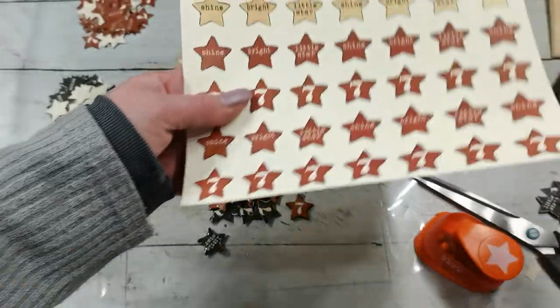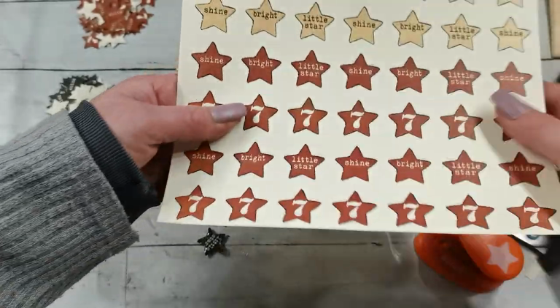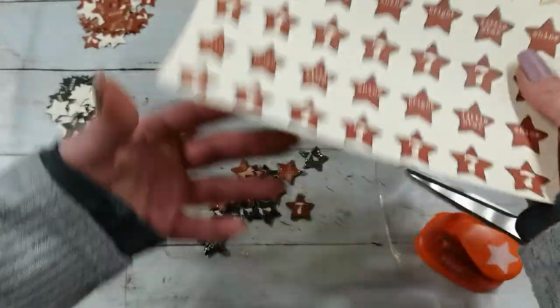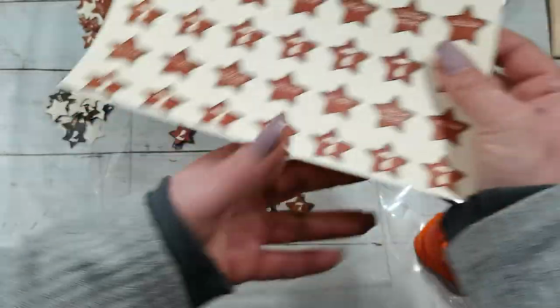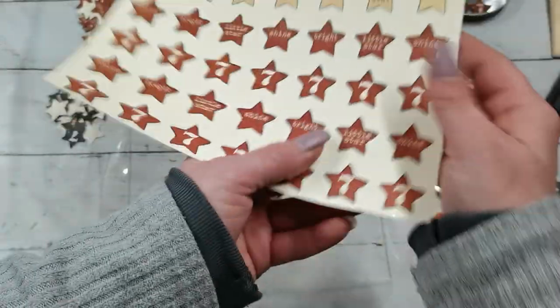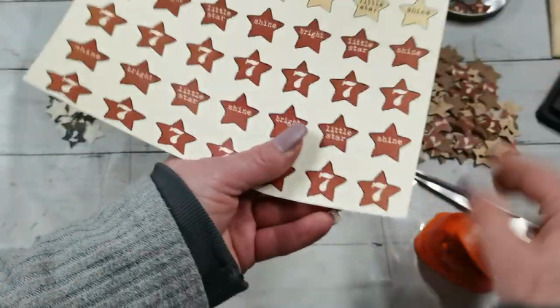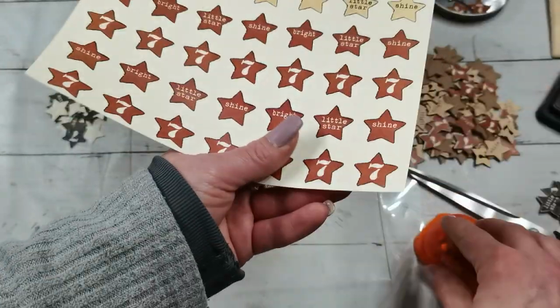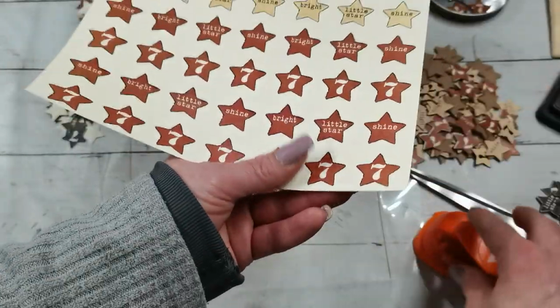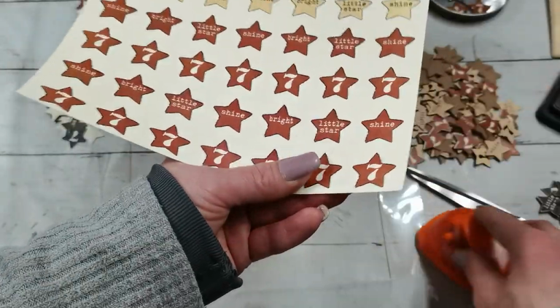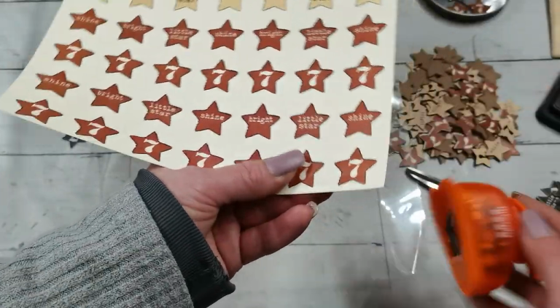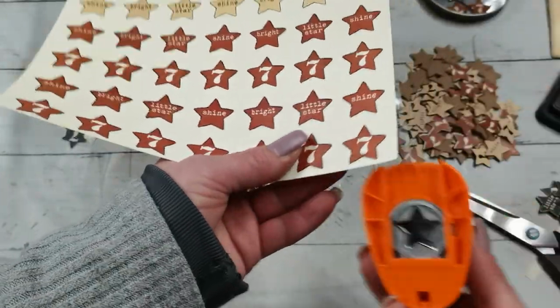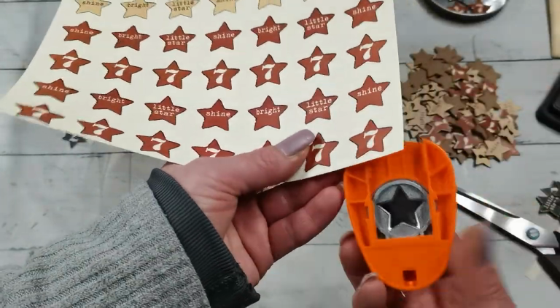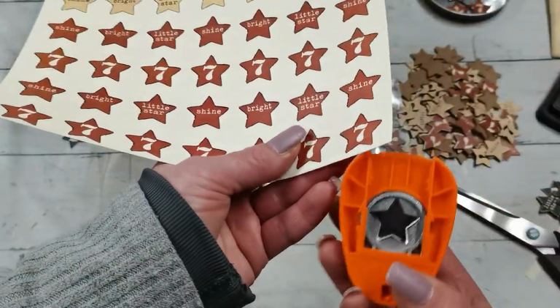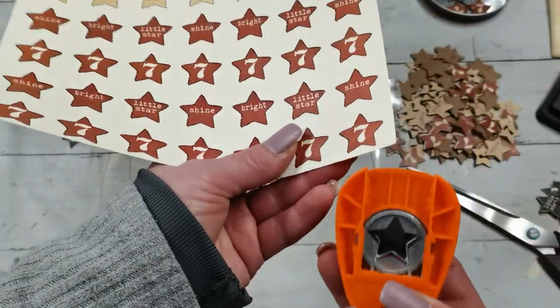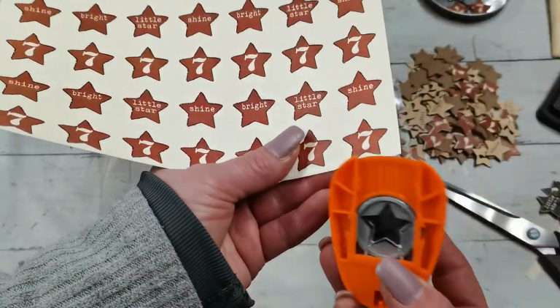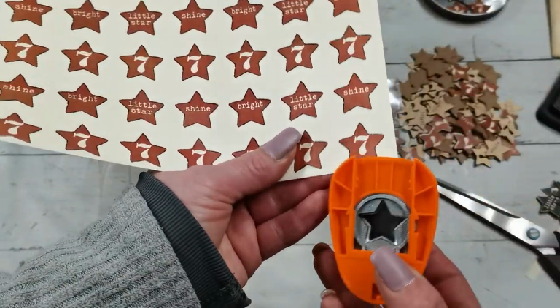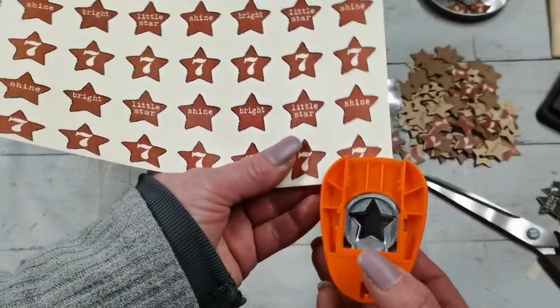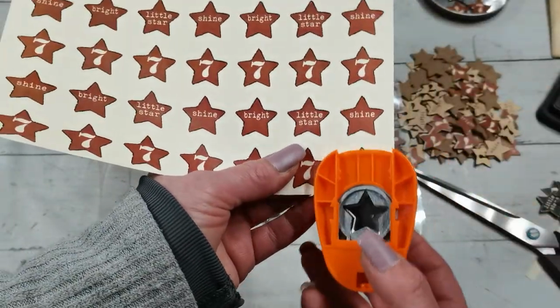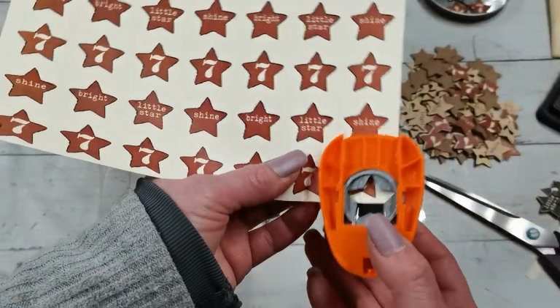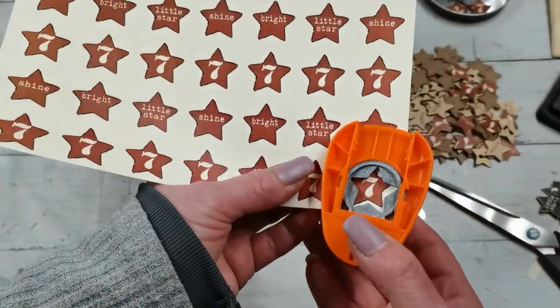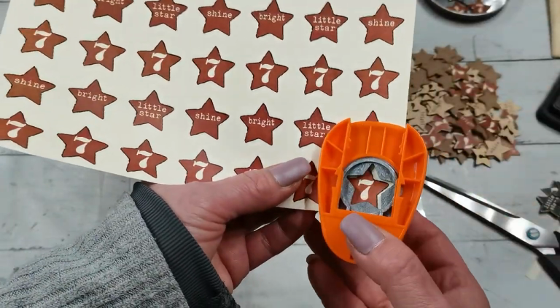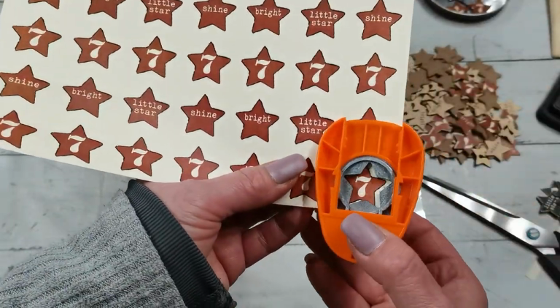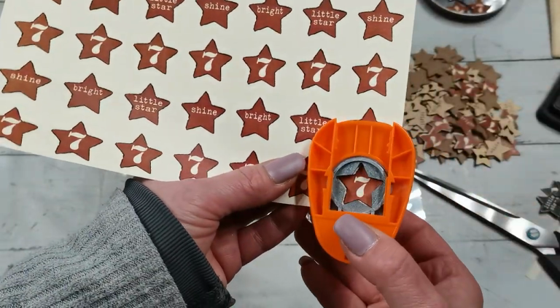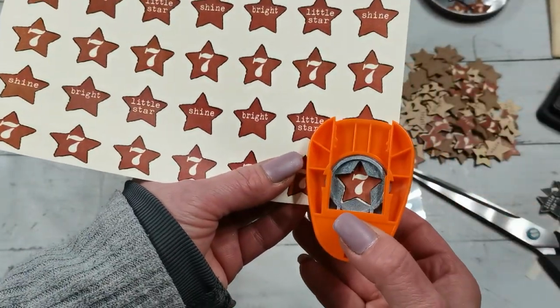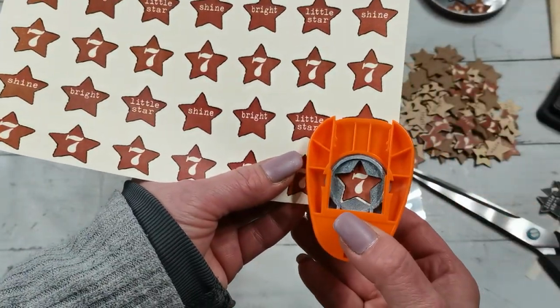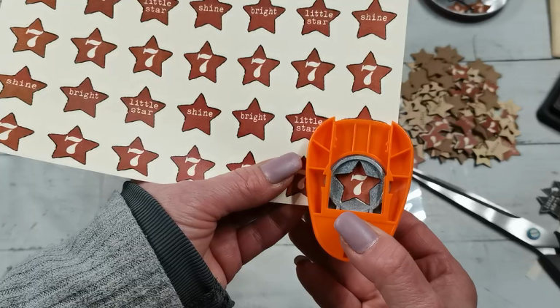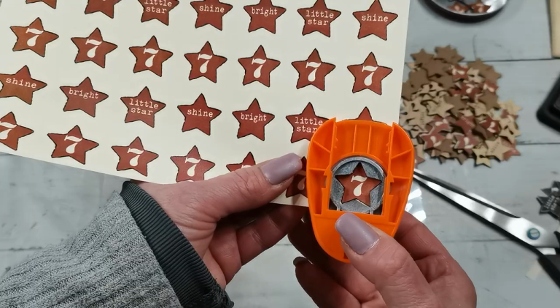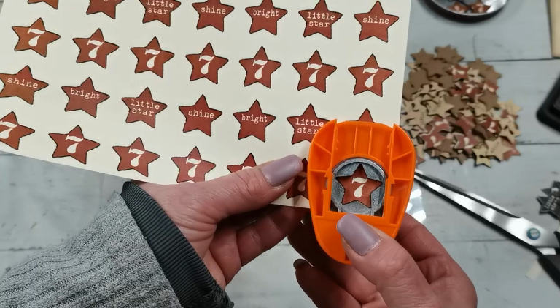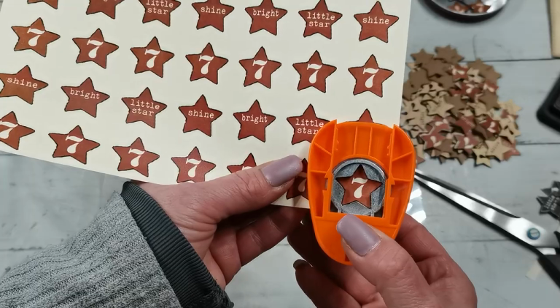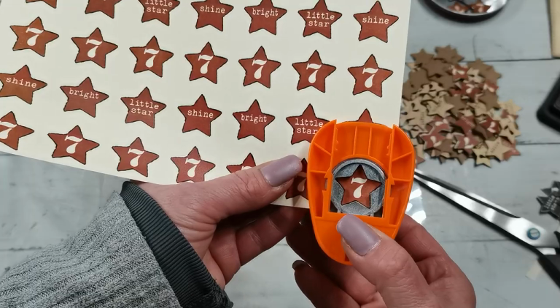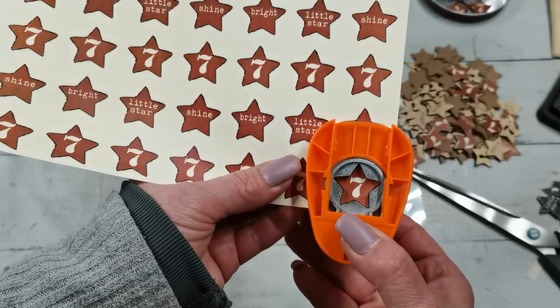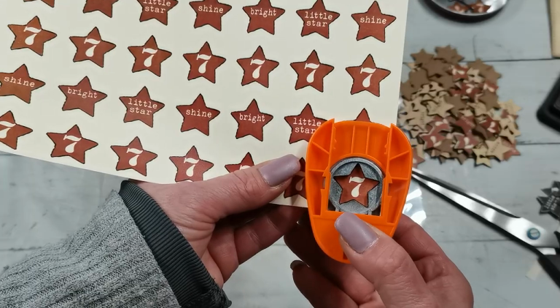So that design is made for this paper punch.